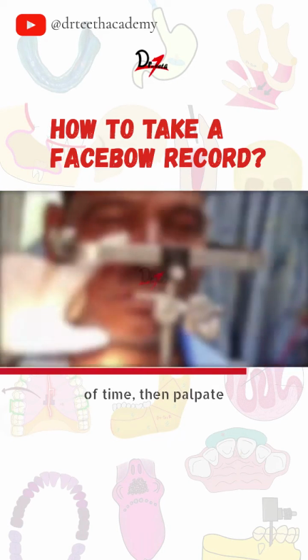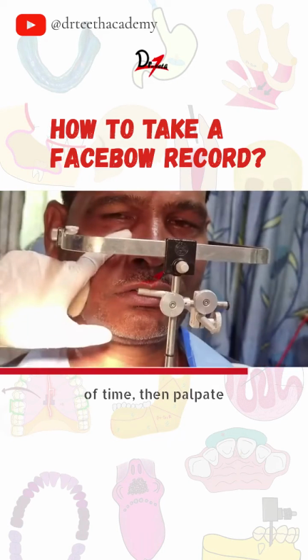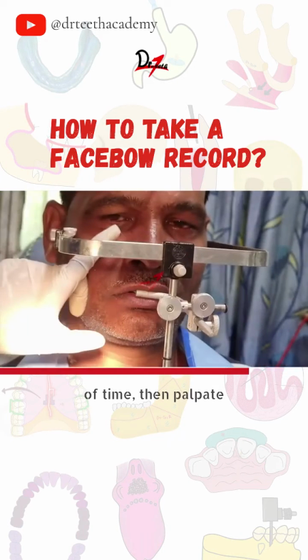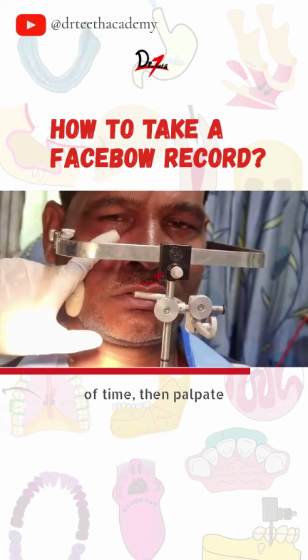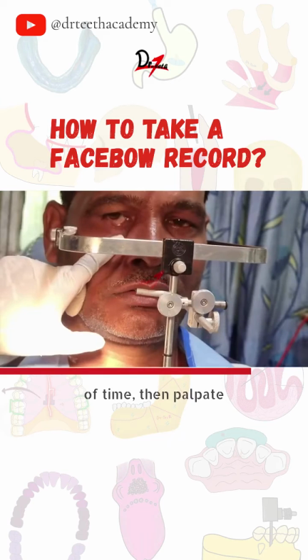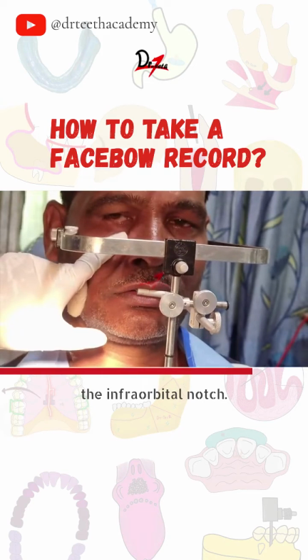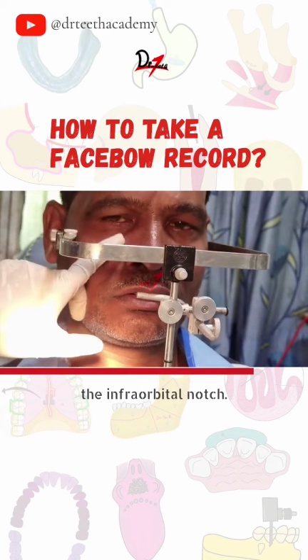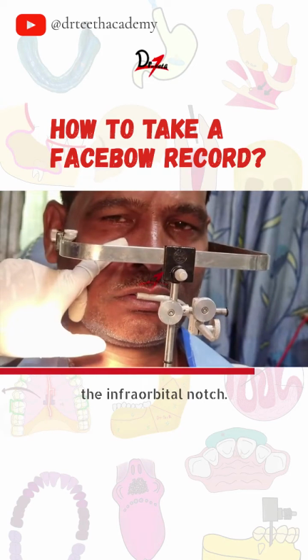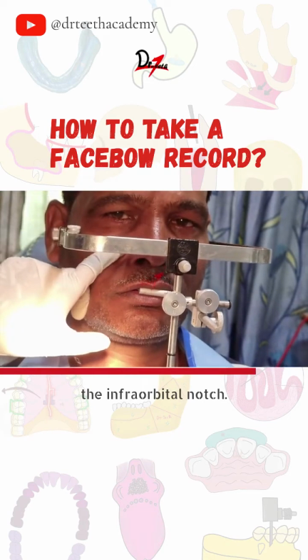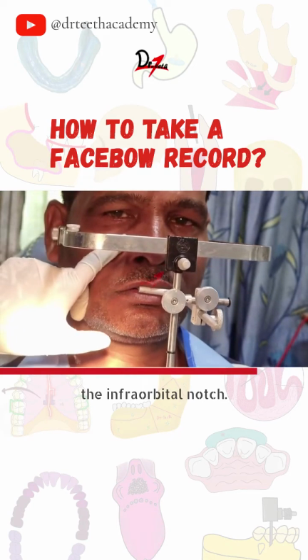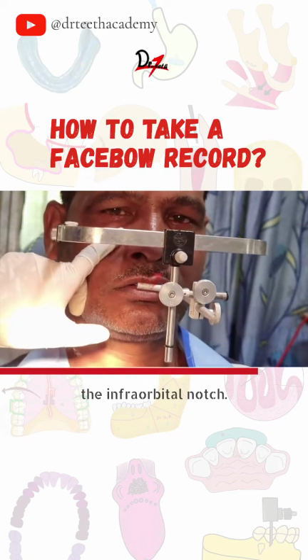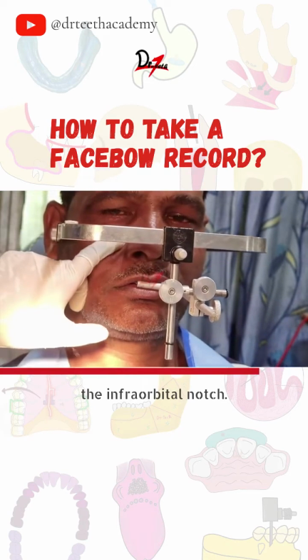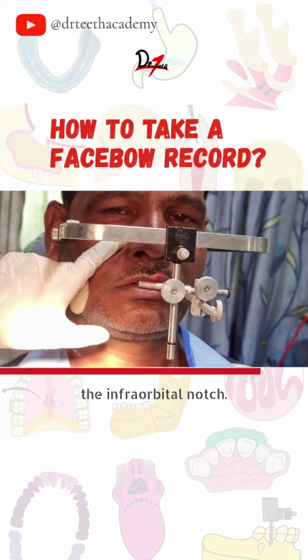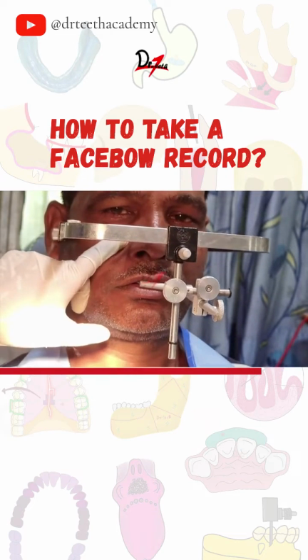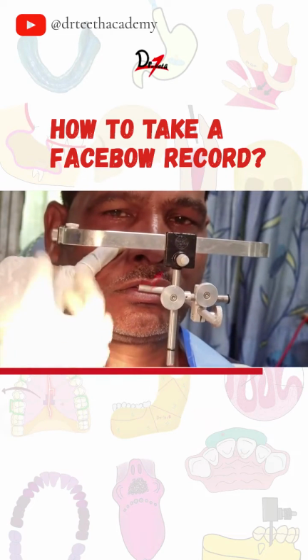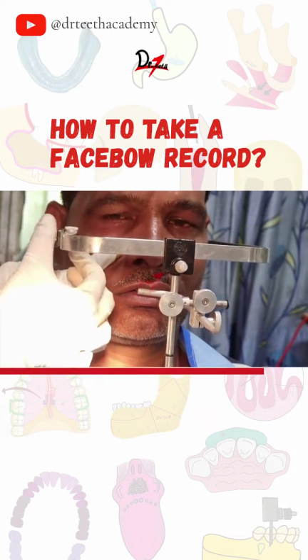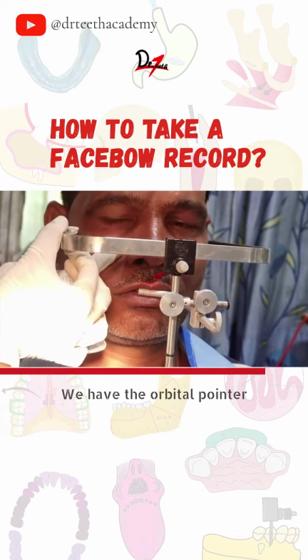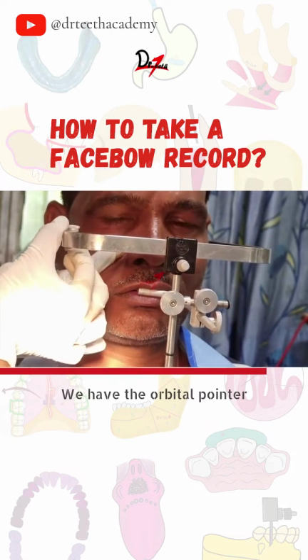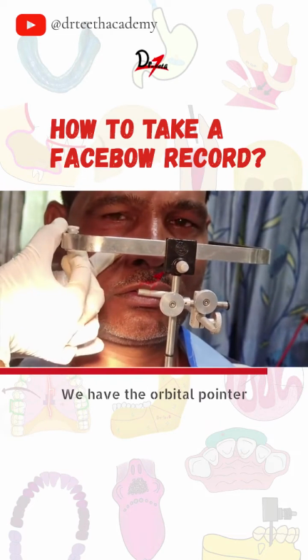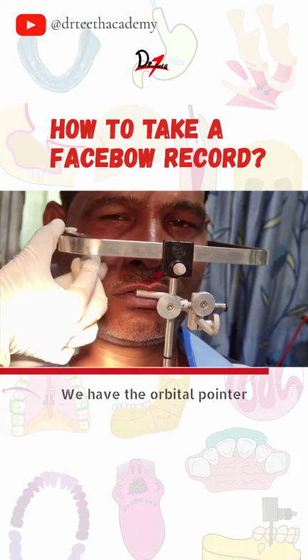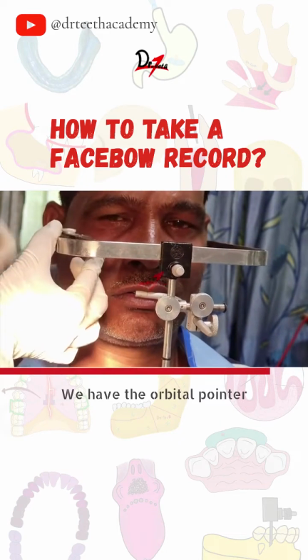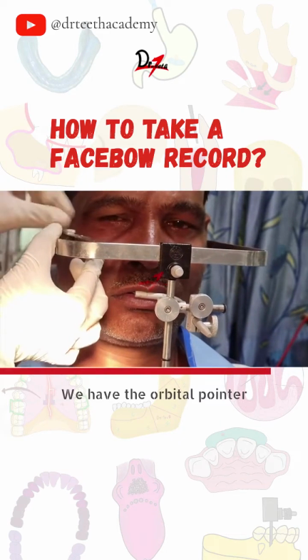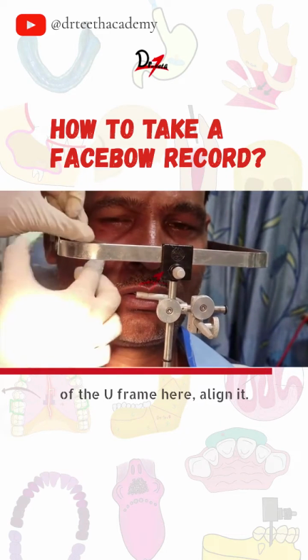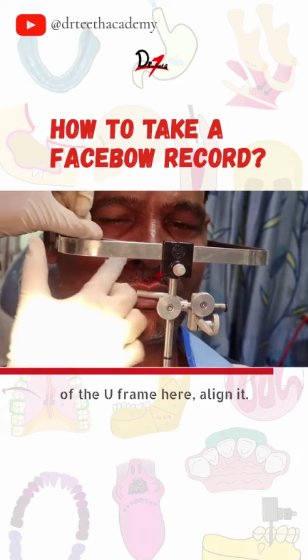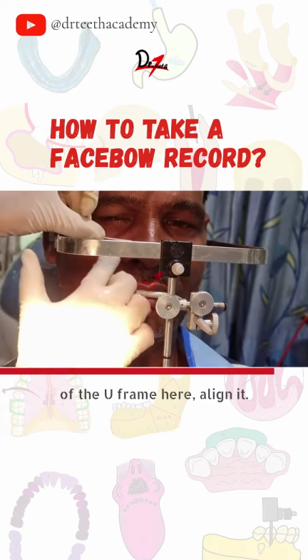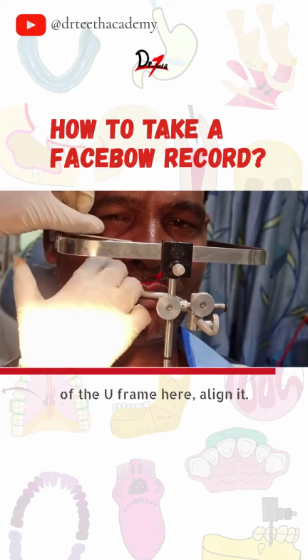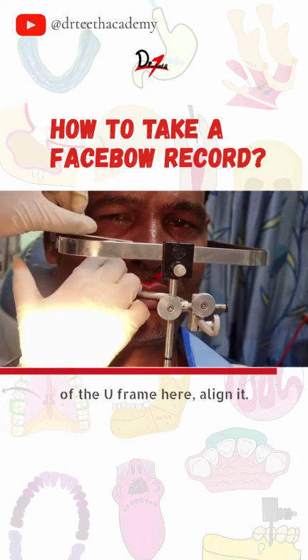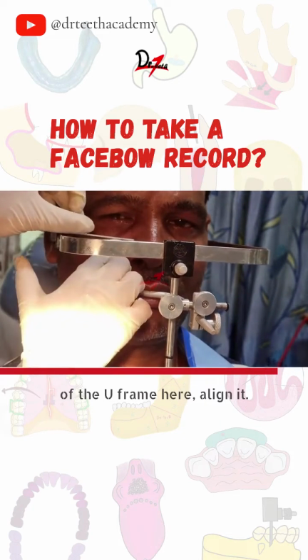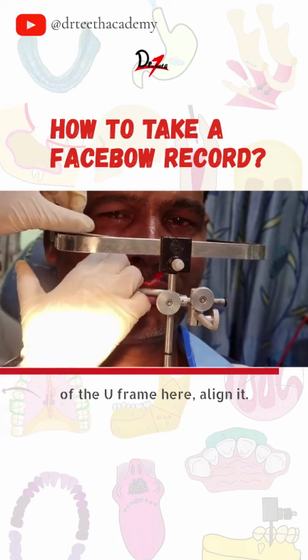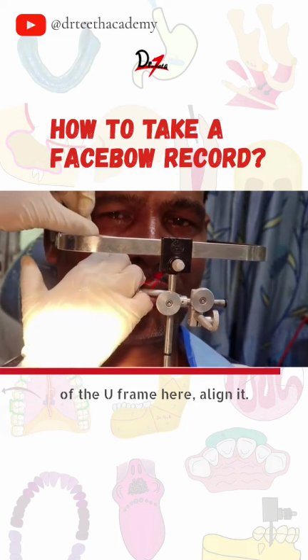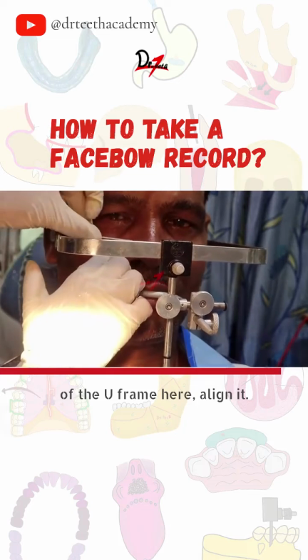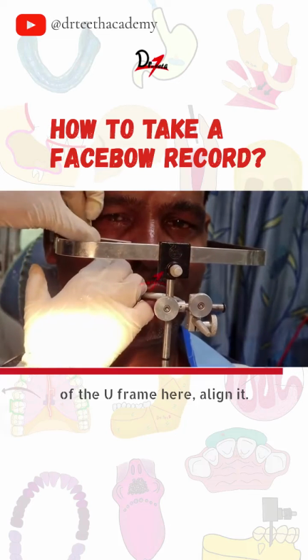Then palpate the infra-orbital notch. We have the orbital pointer of the U-frame here. Align it.